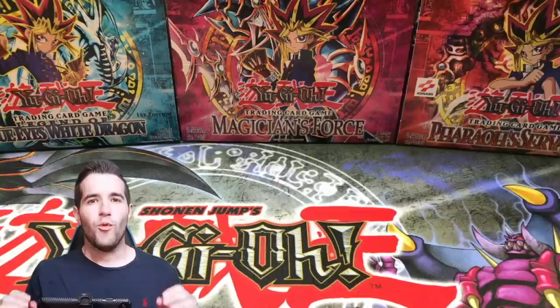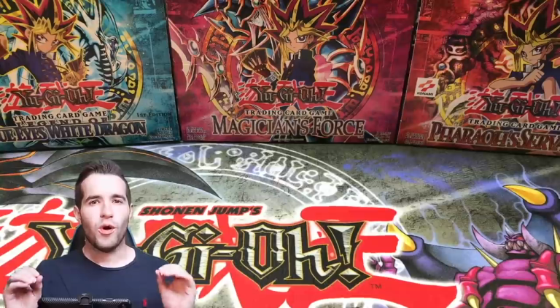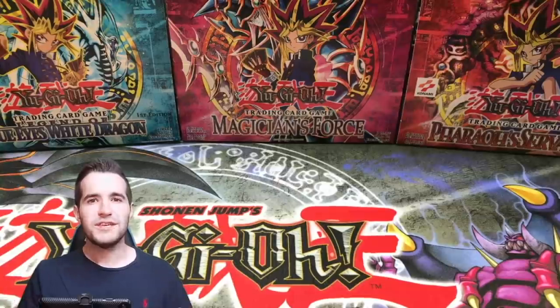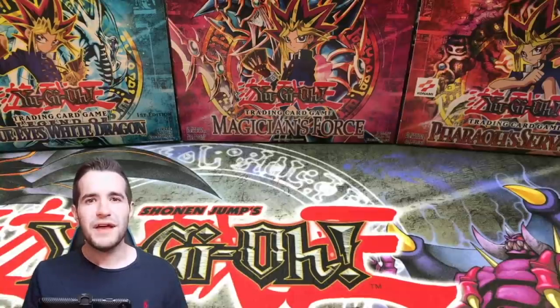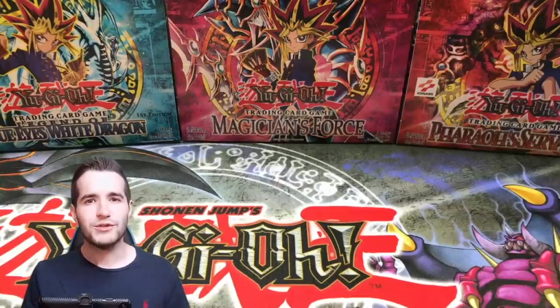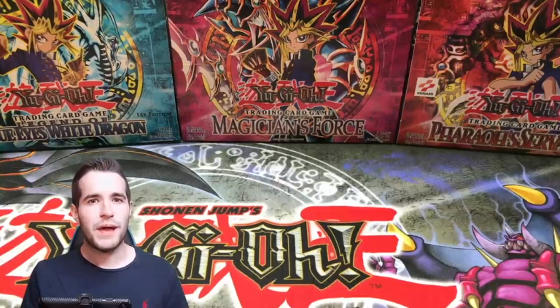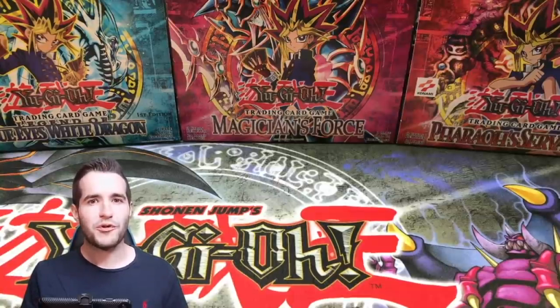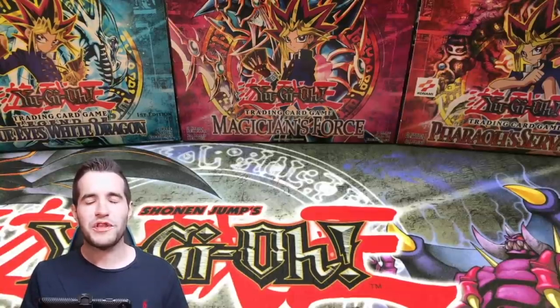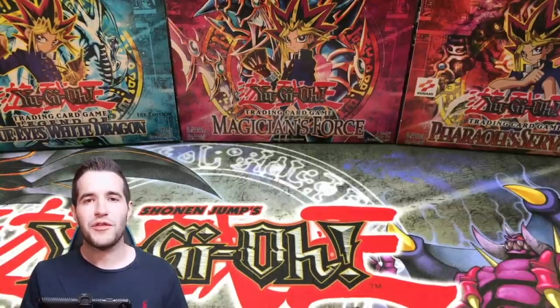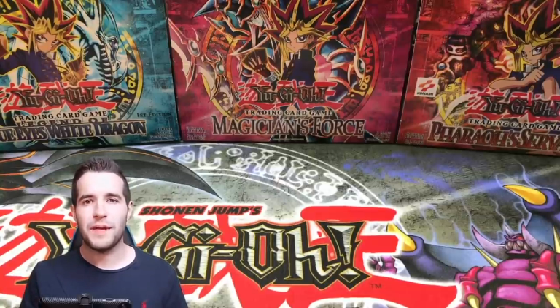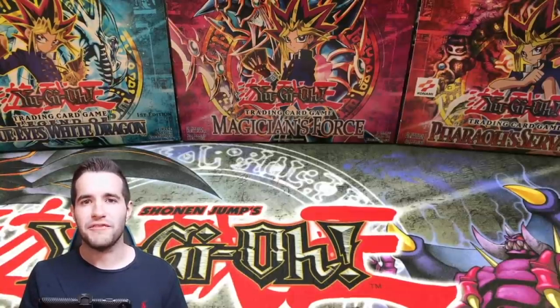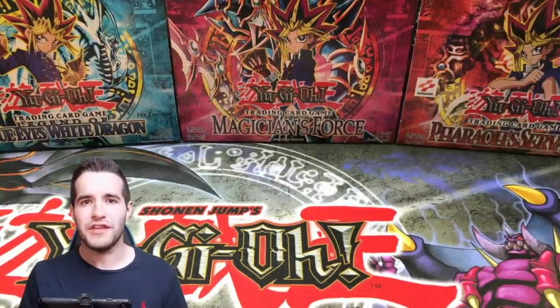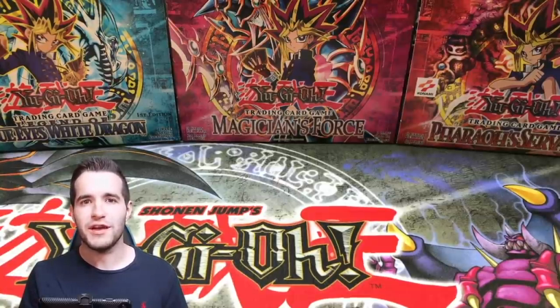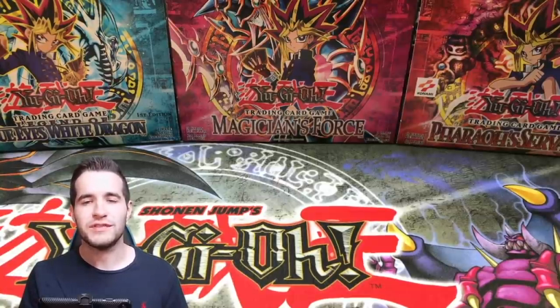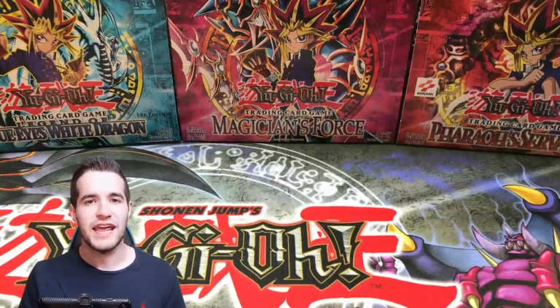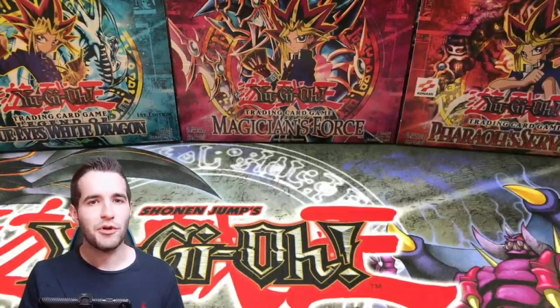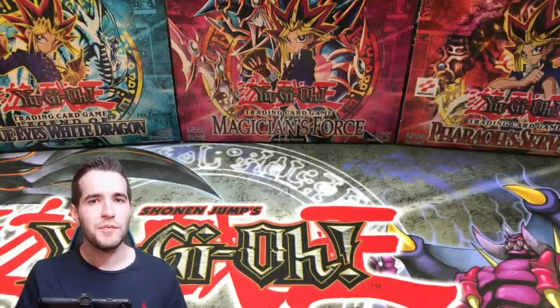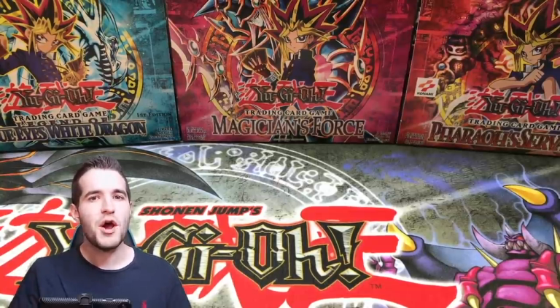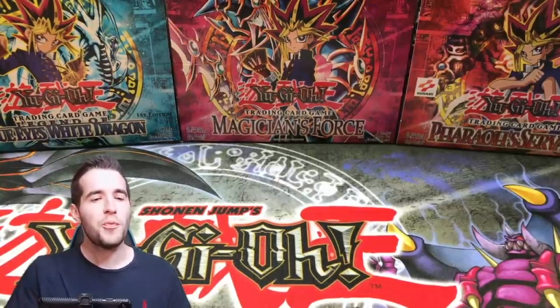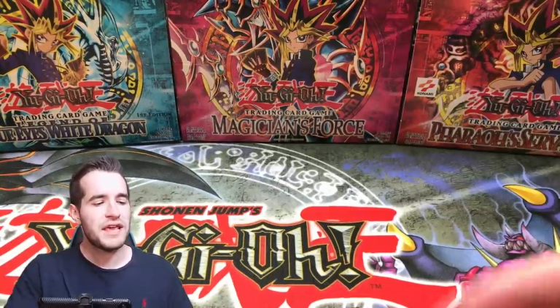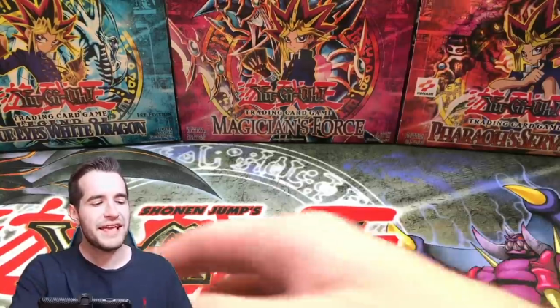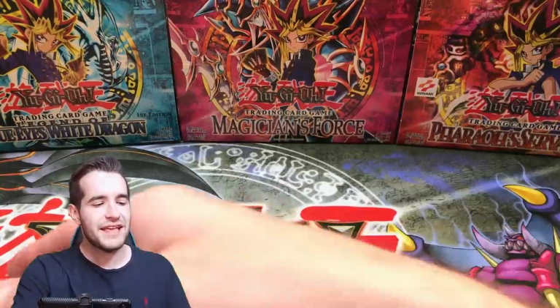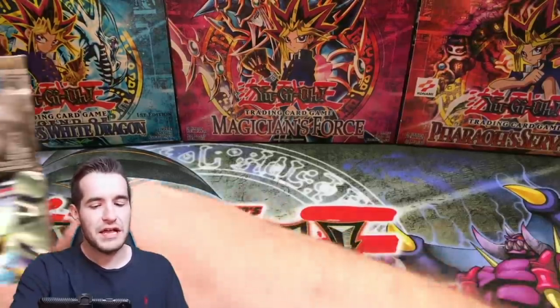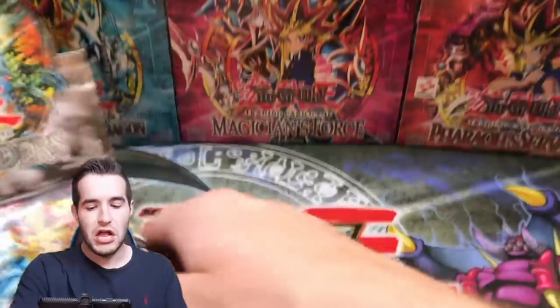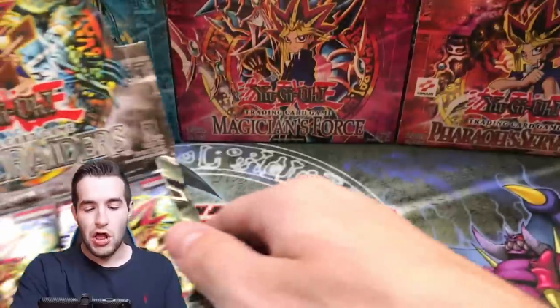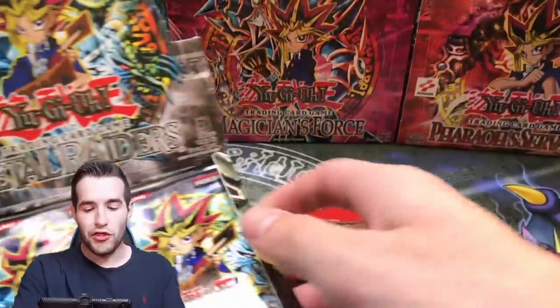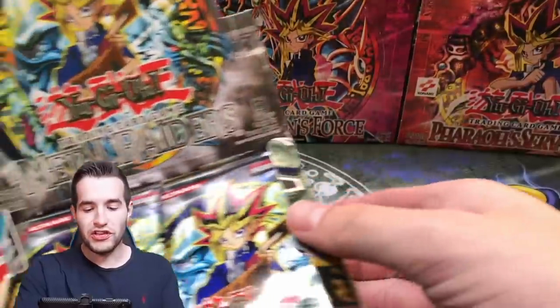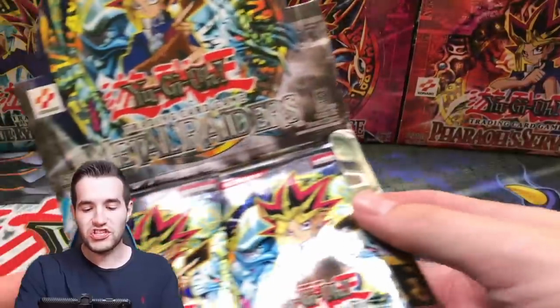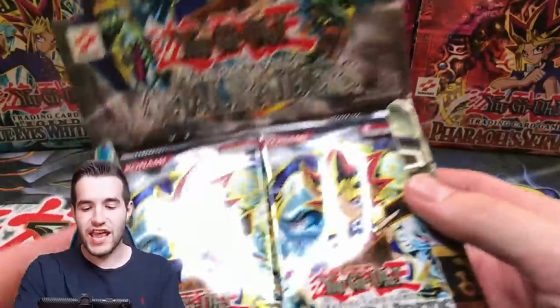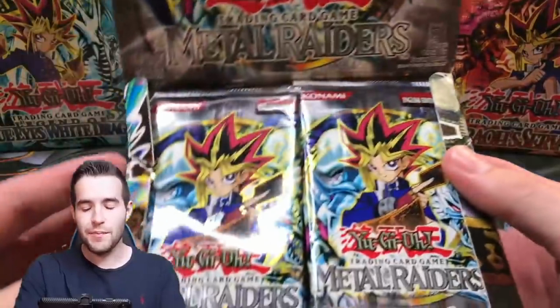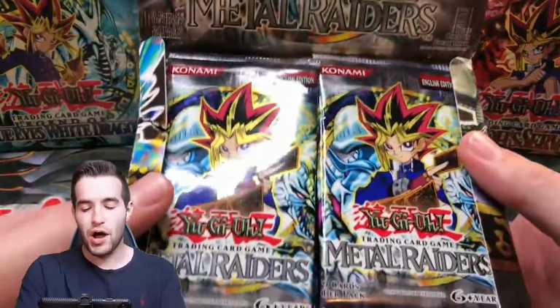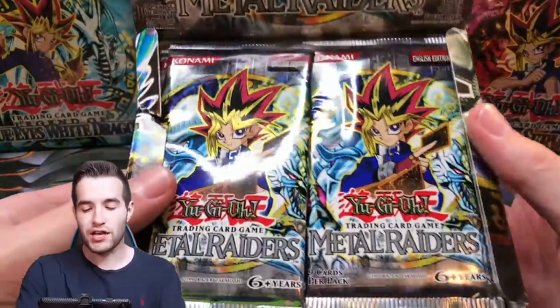What's up guys? We're back with another epic video. Today we're going to be opening the scam box.